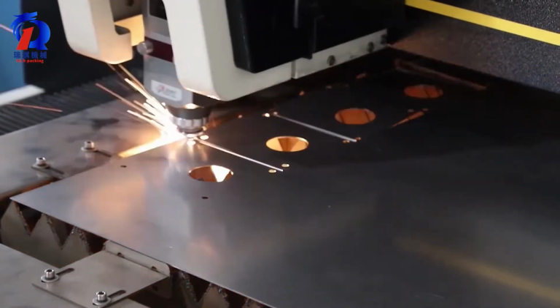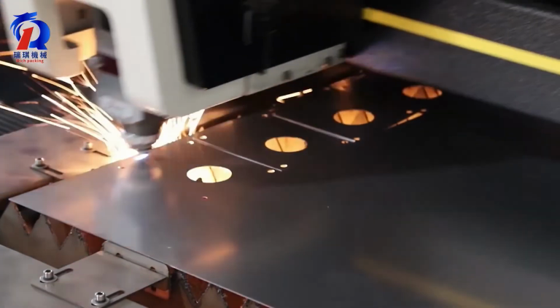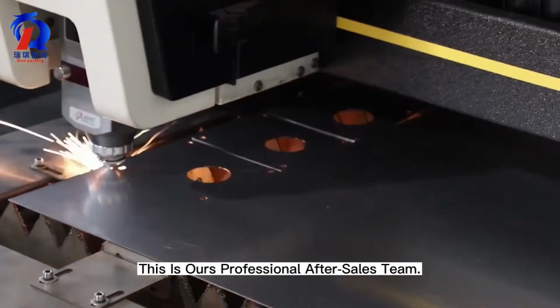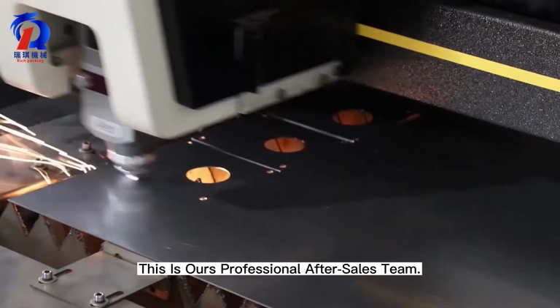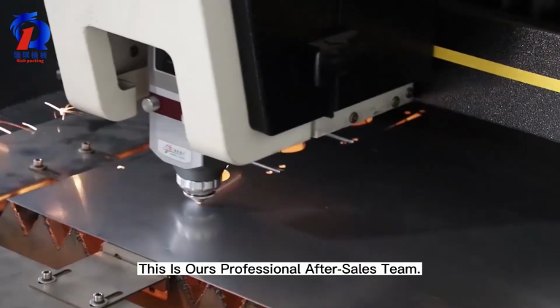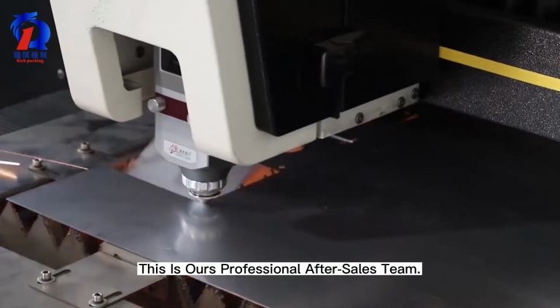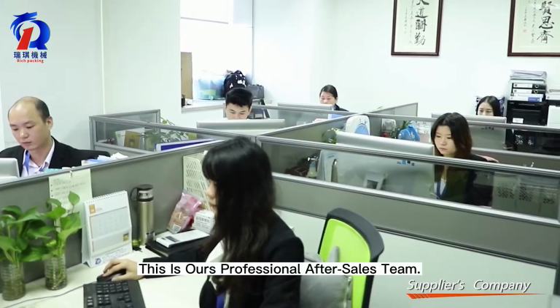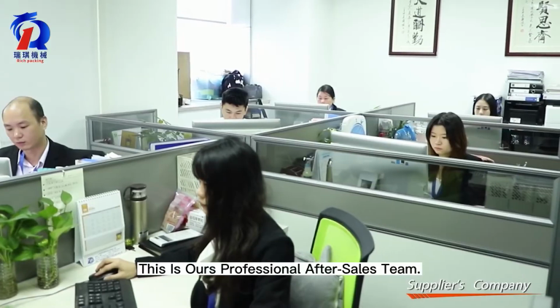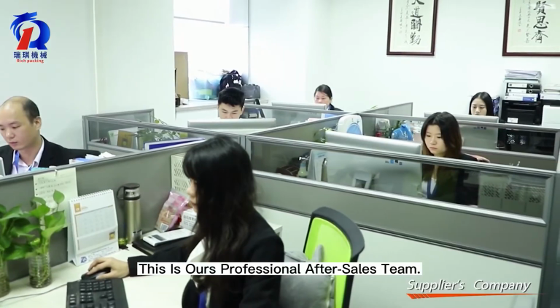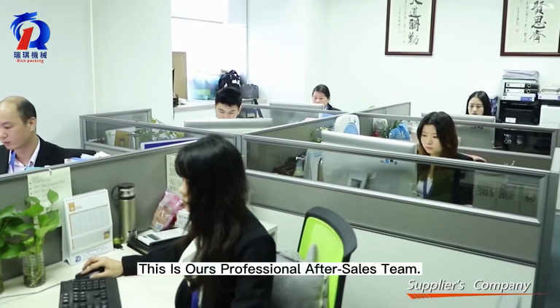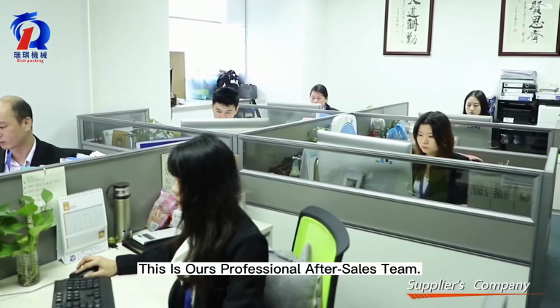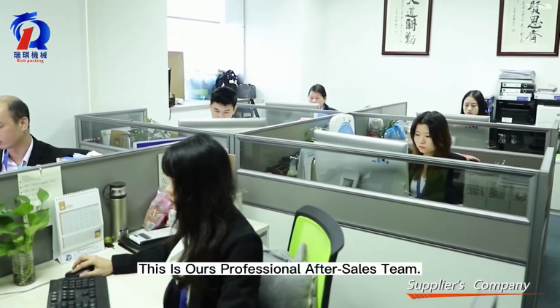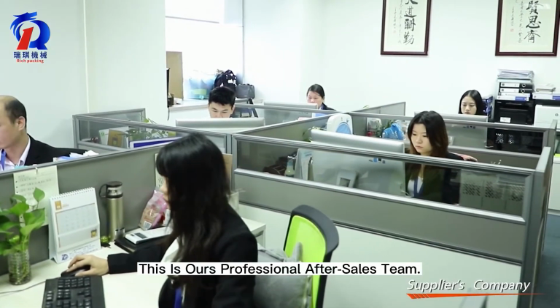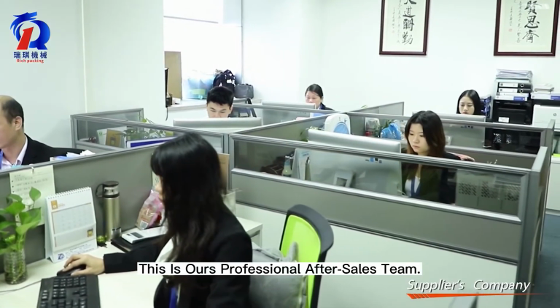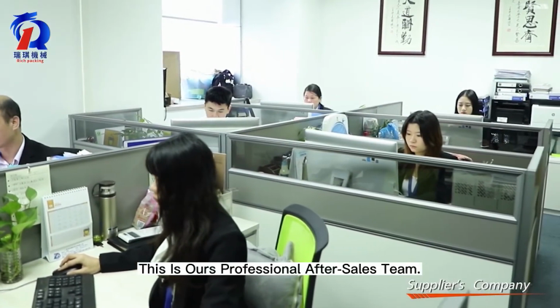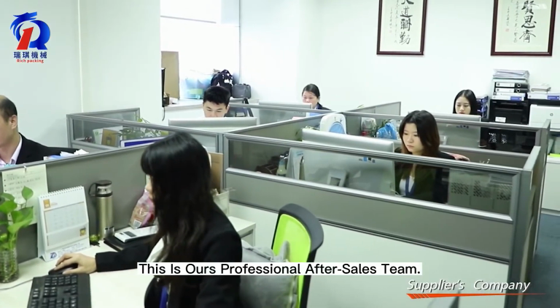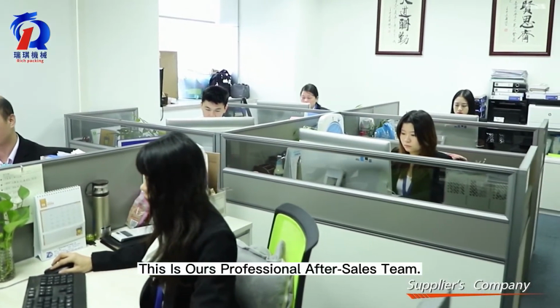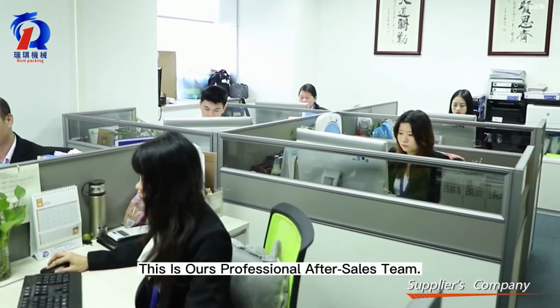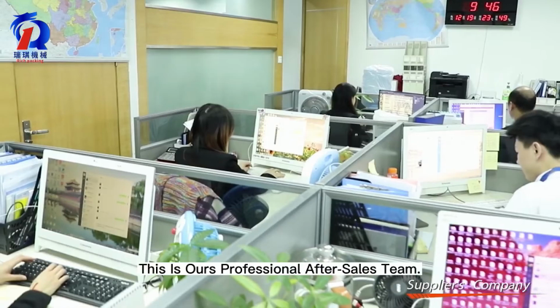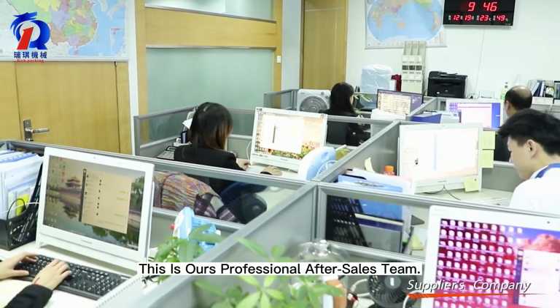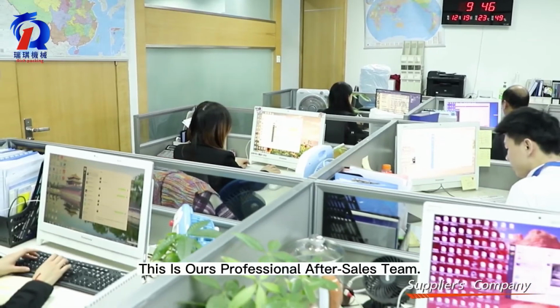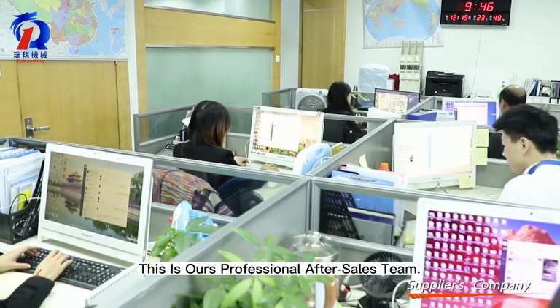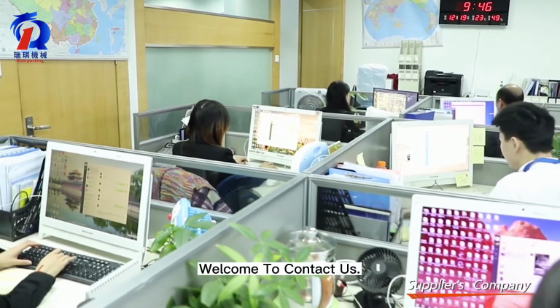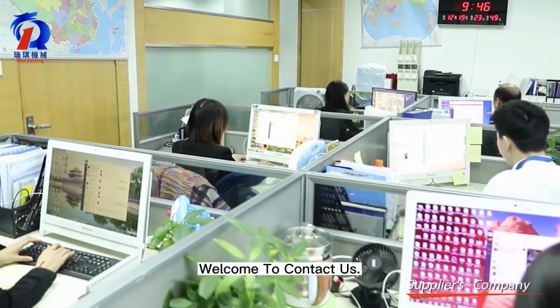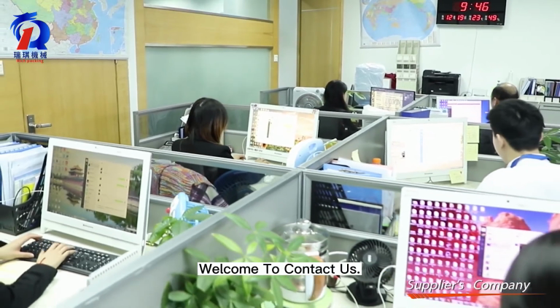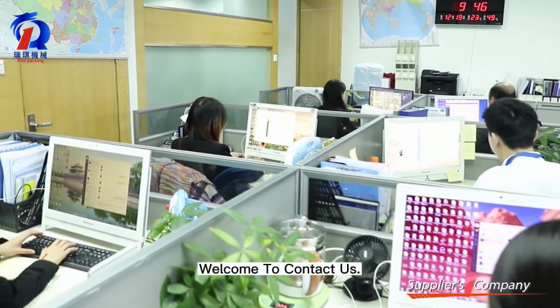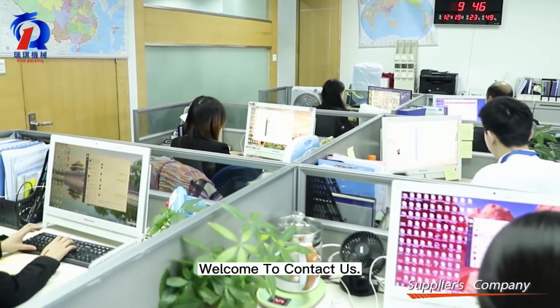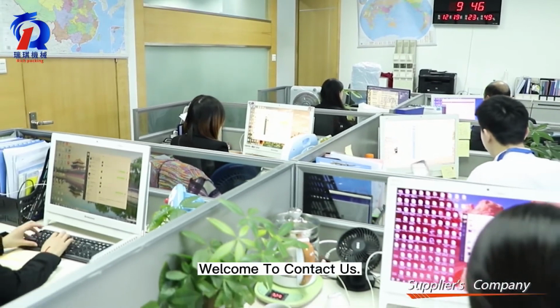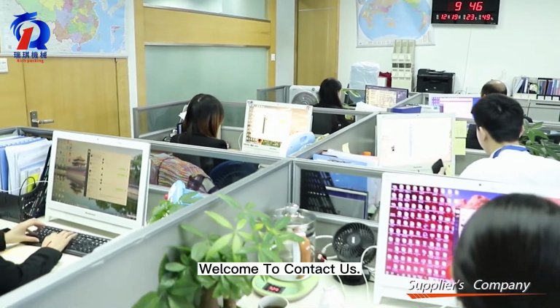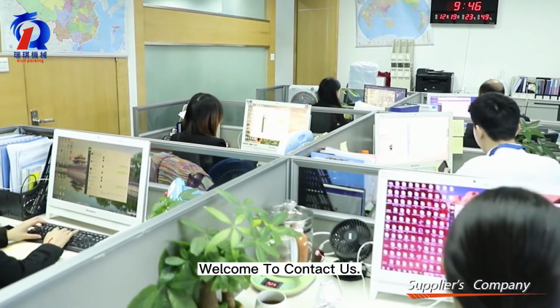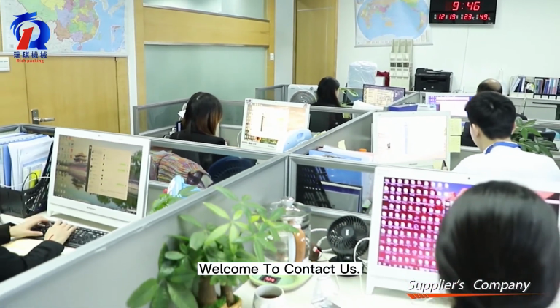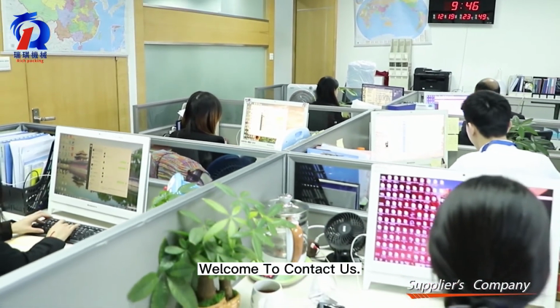This is our professional after-sales team. Welcome to contact us.